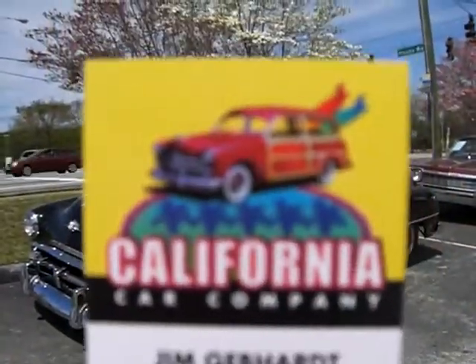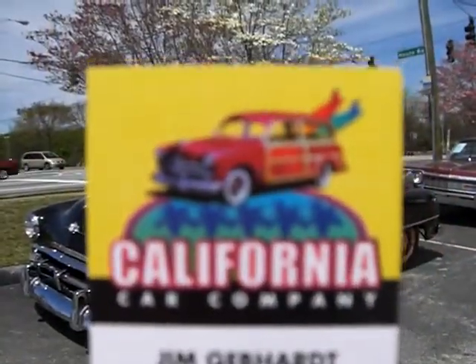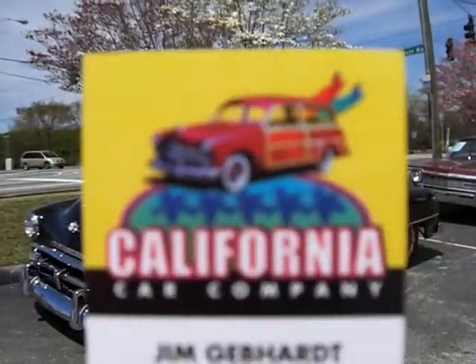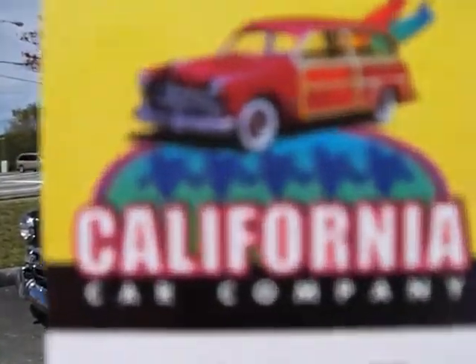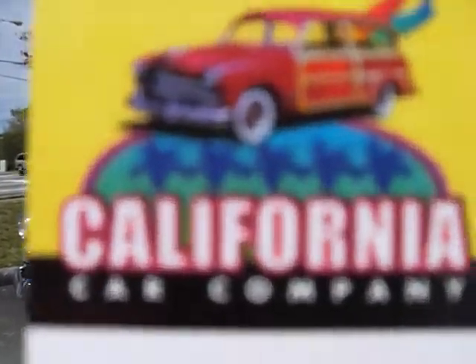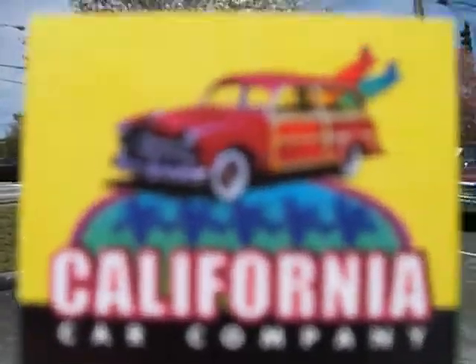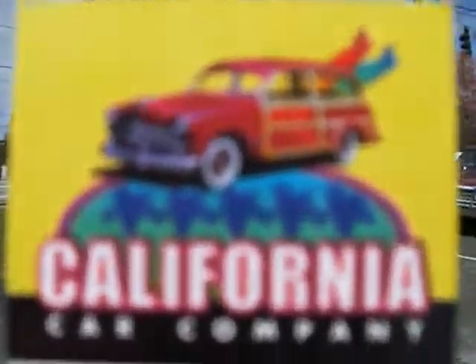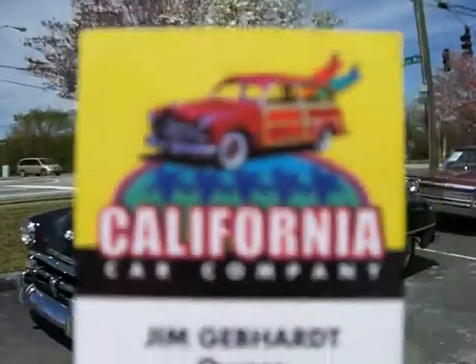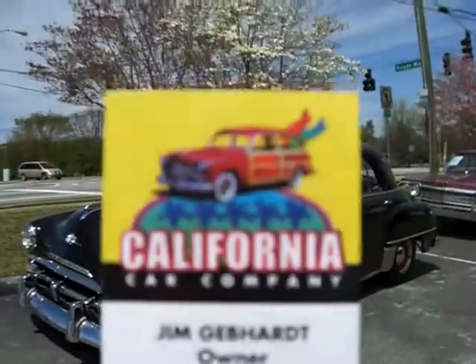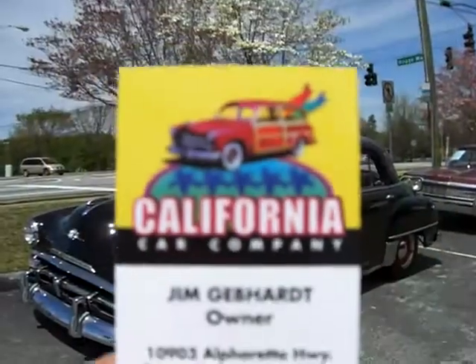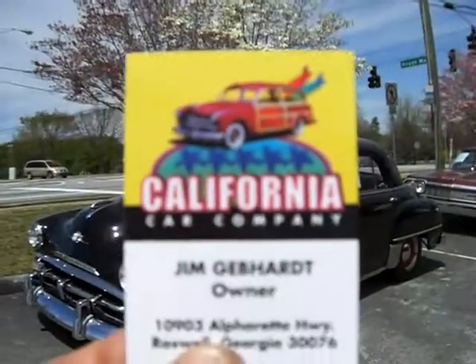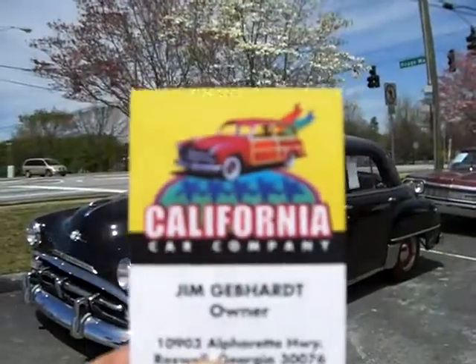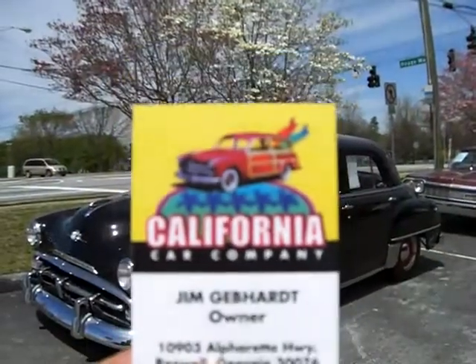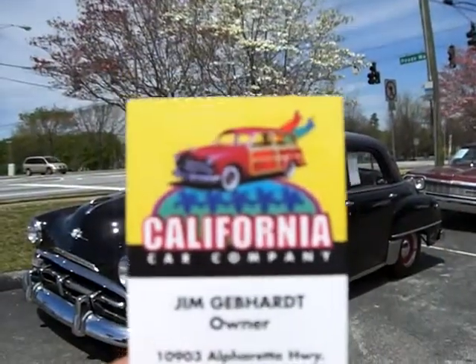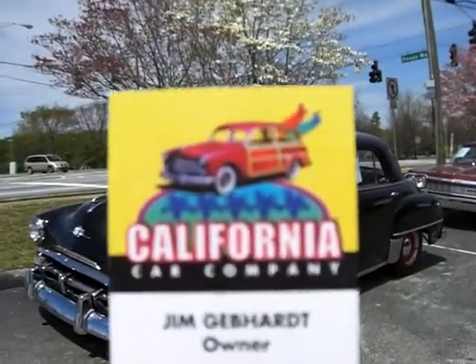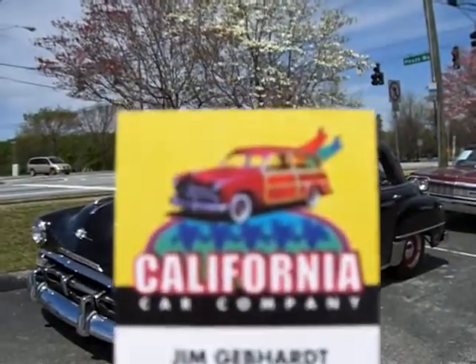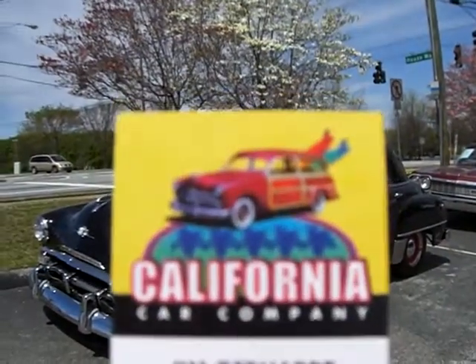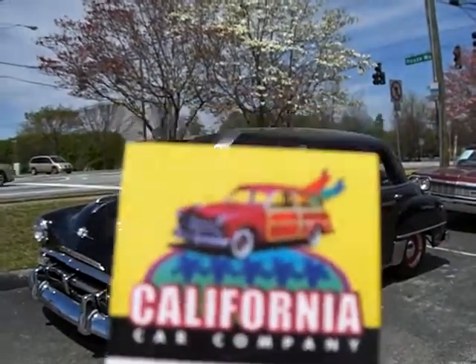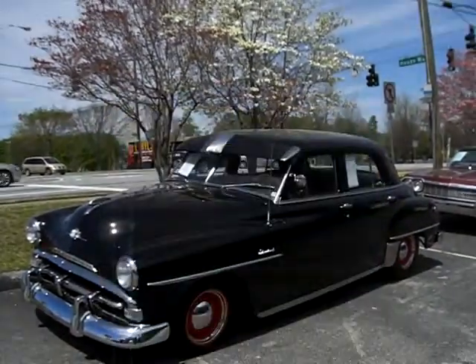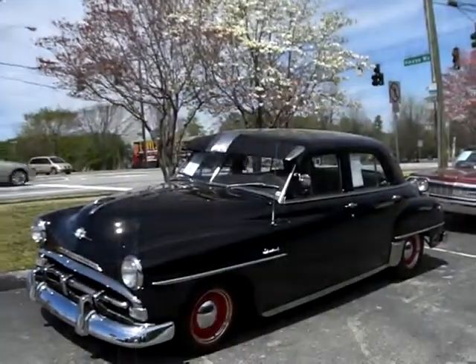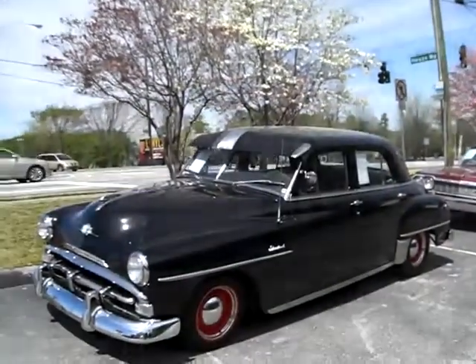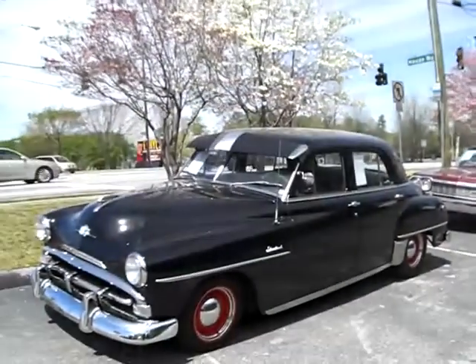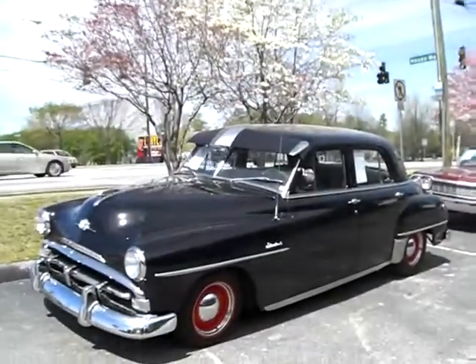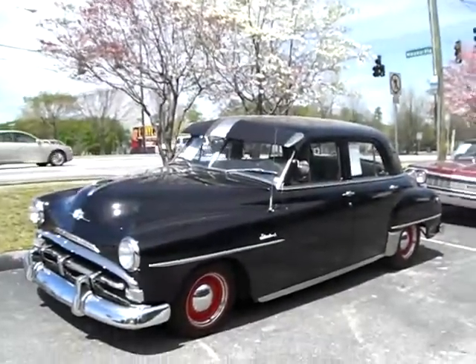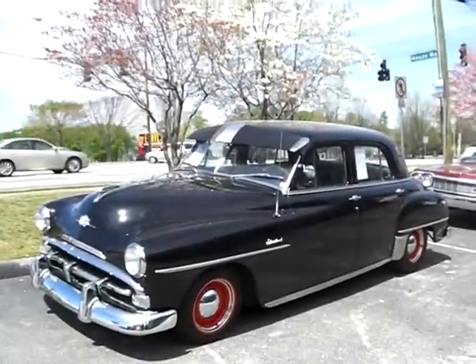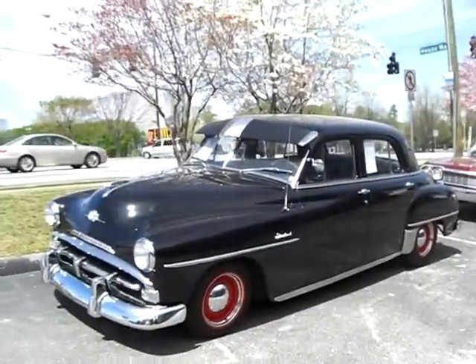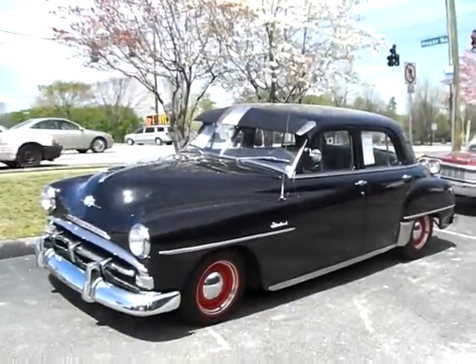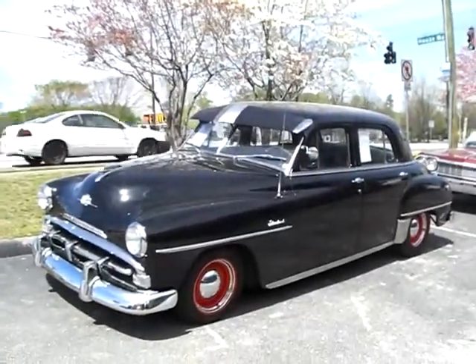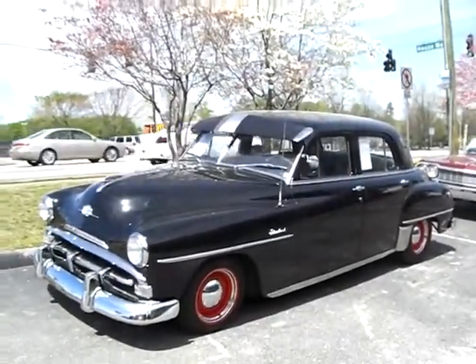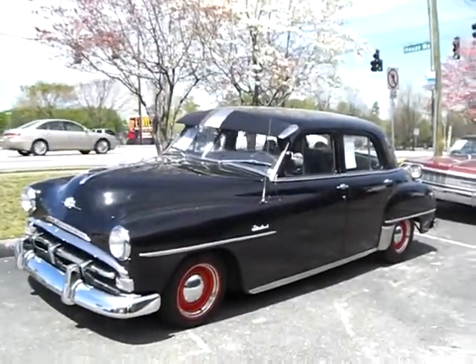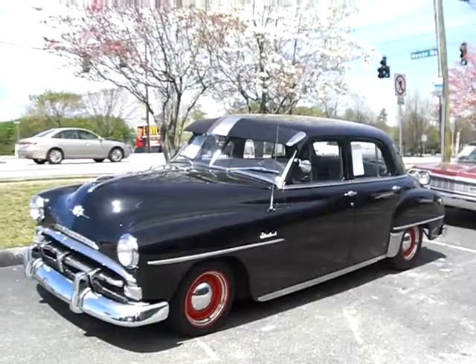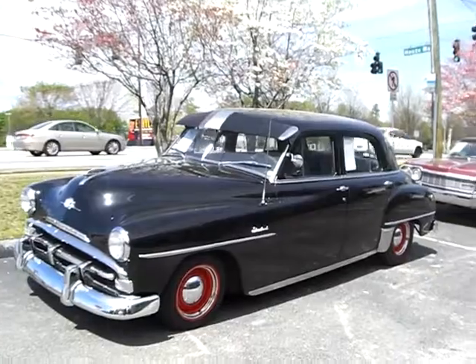California Car Company, sunny day, Roswell, Georgia, and for sale: a 1952 Plymouth.